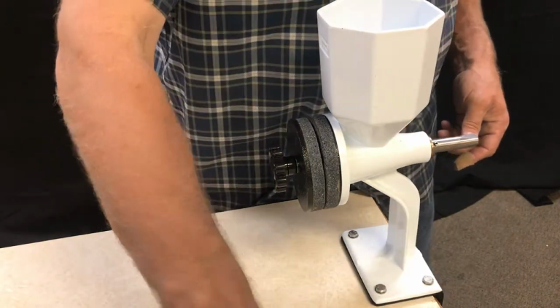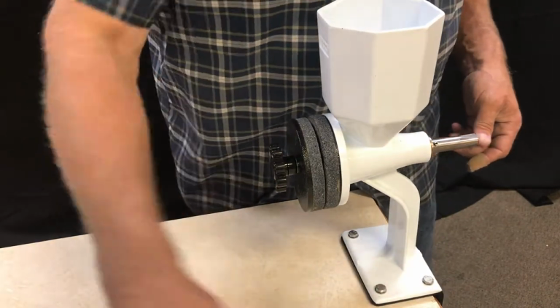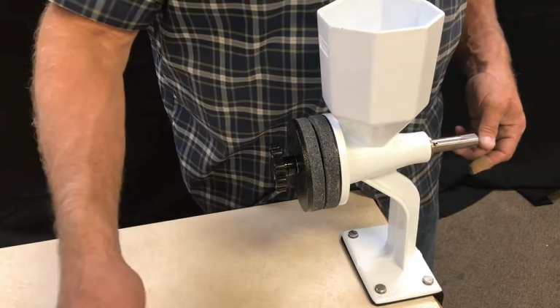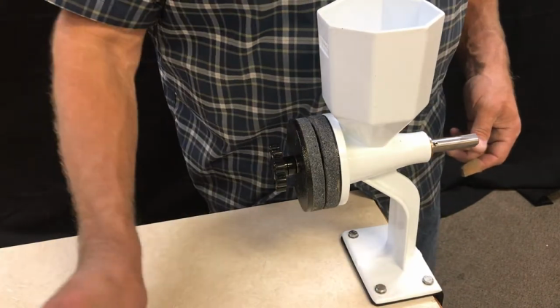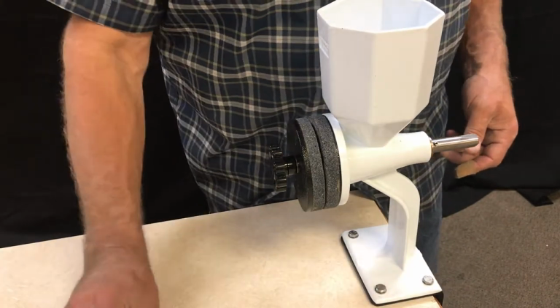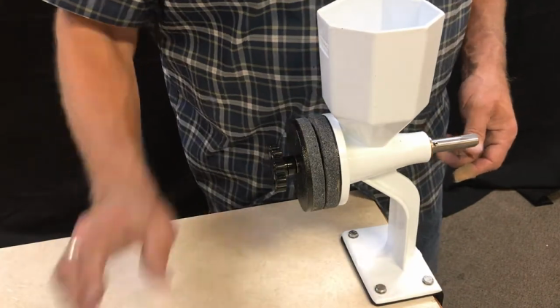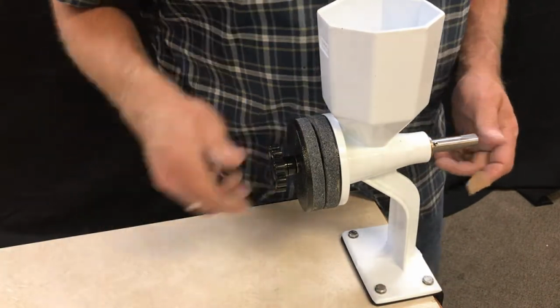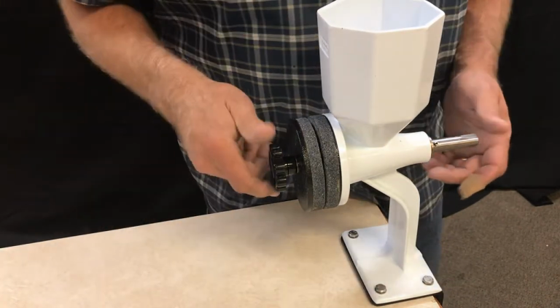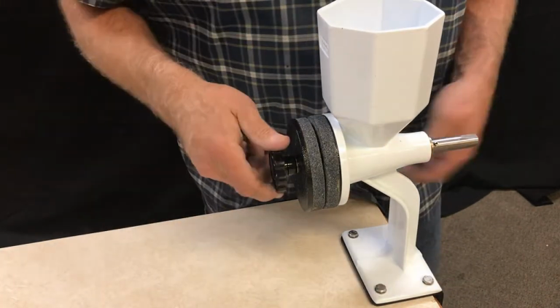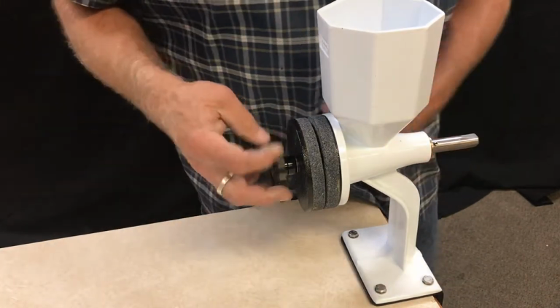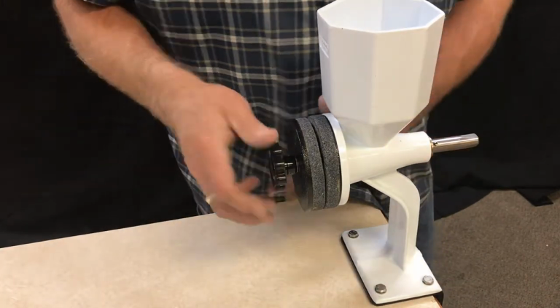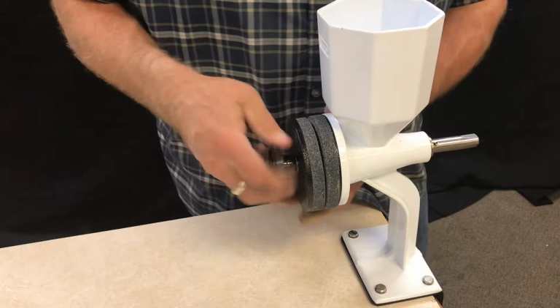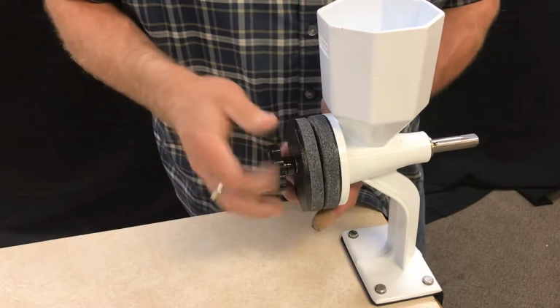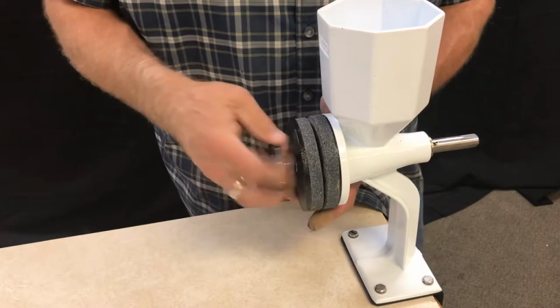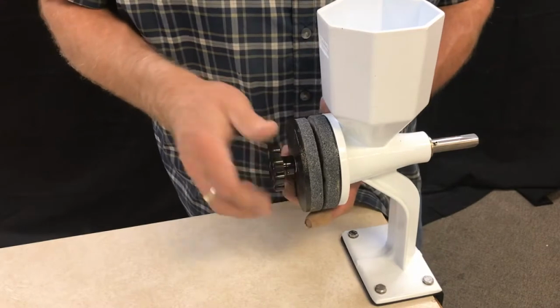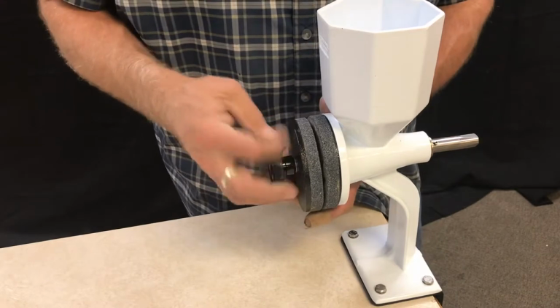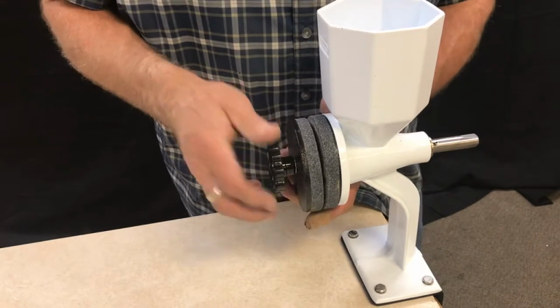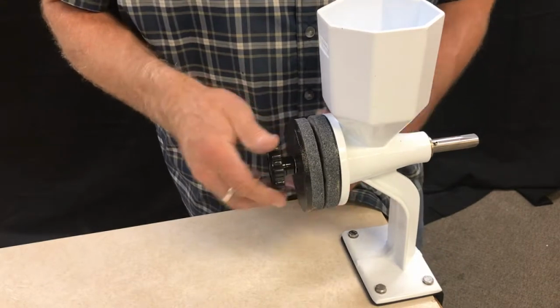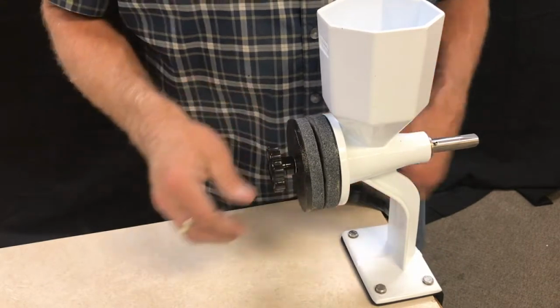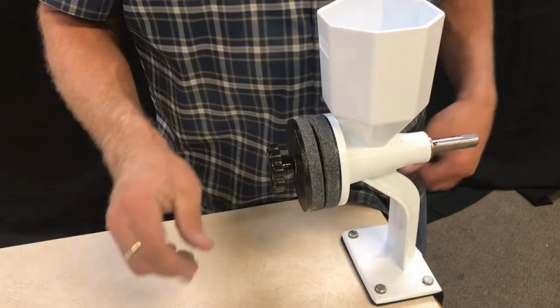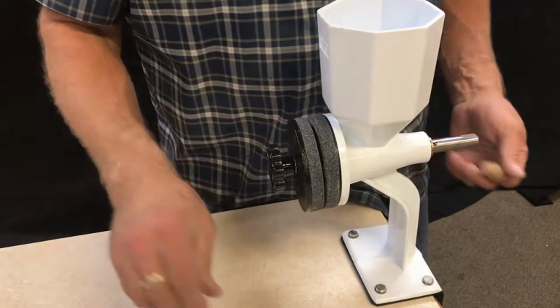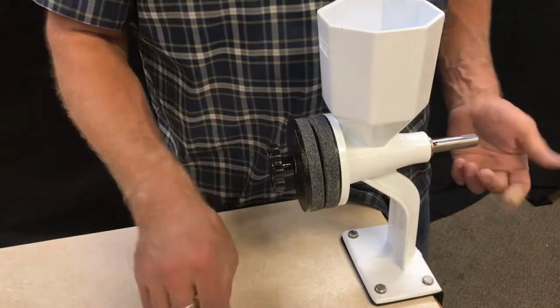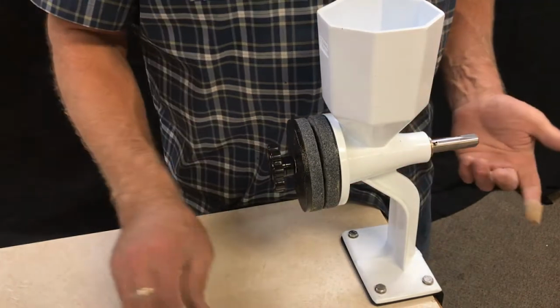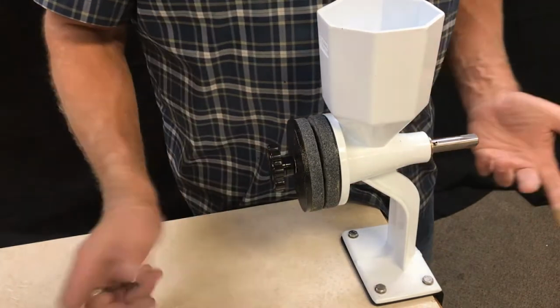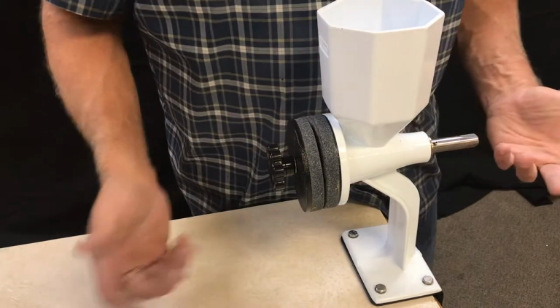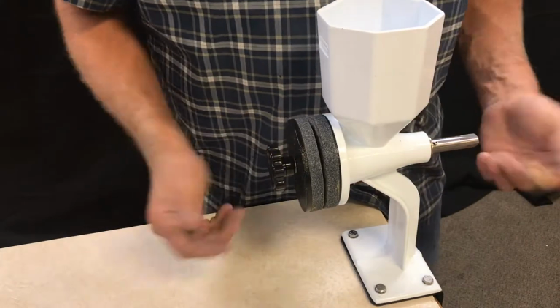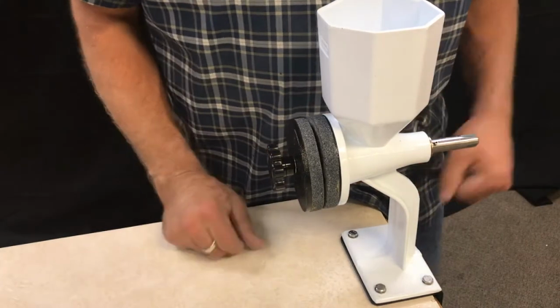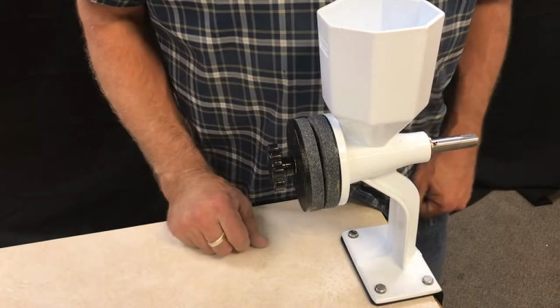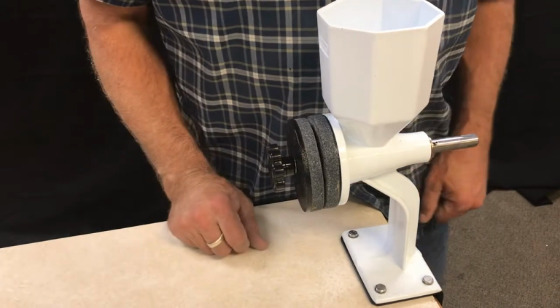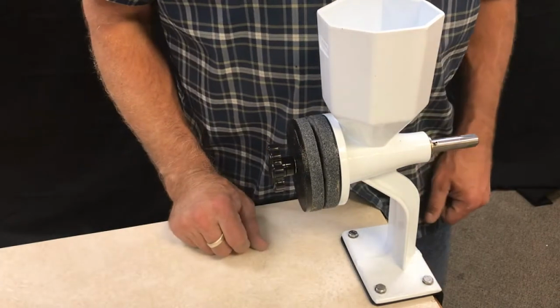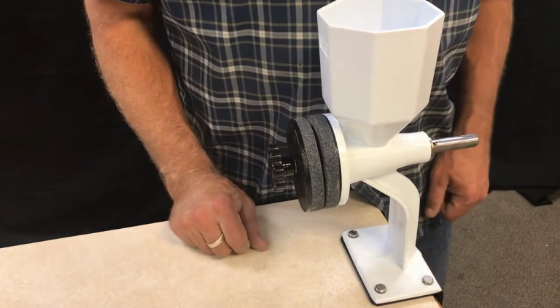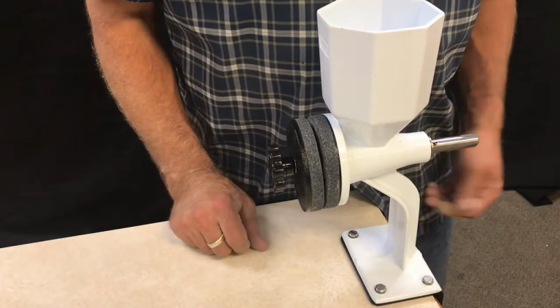And then your handle is removed and you're ready to go. That's as simple as it is.